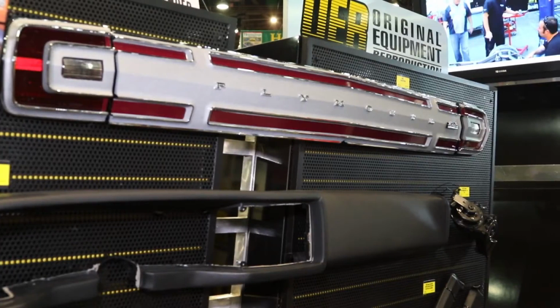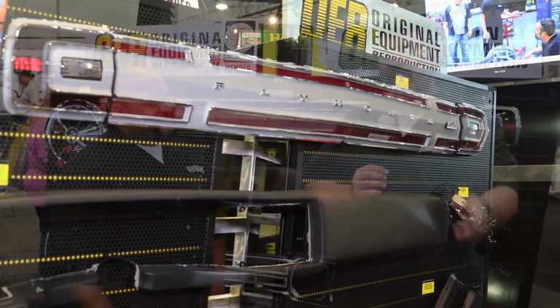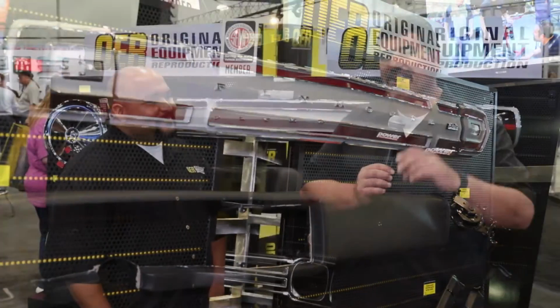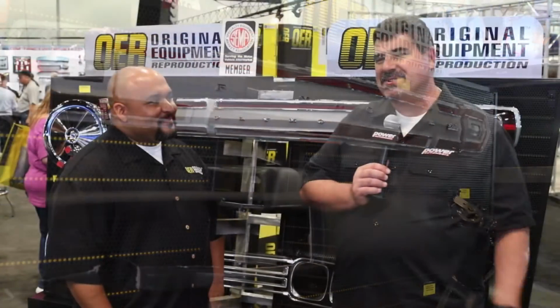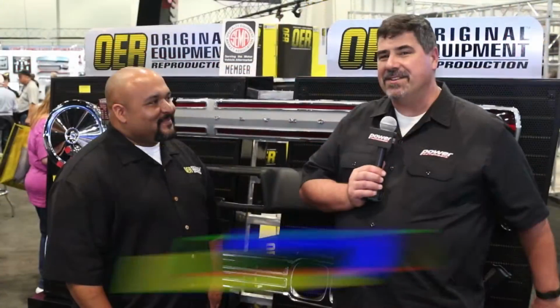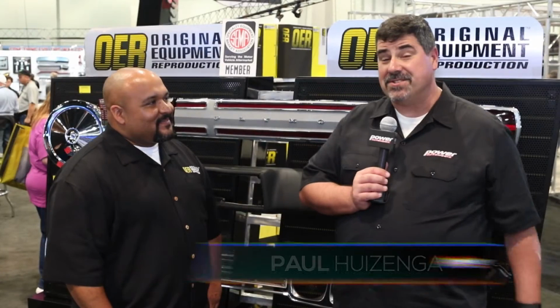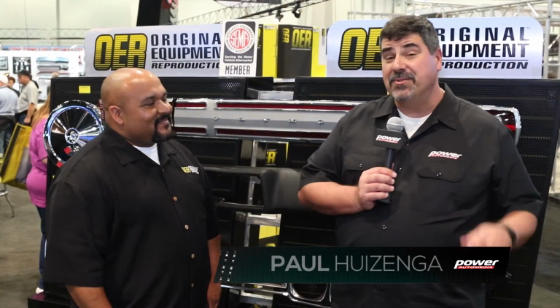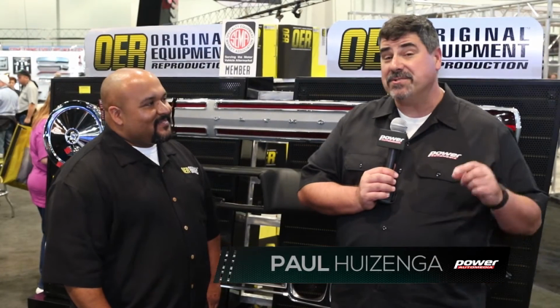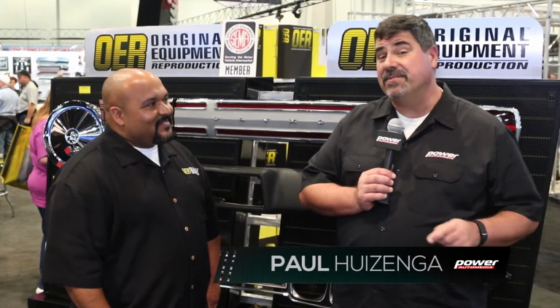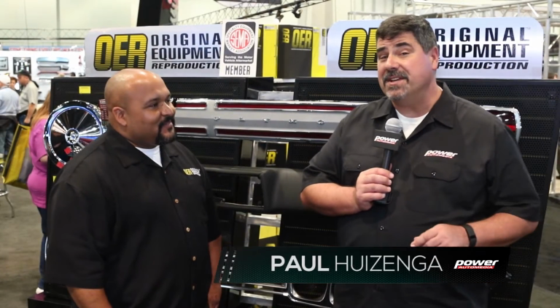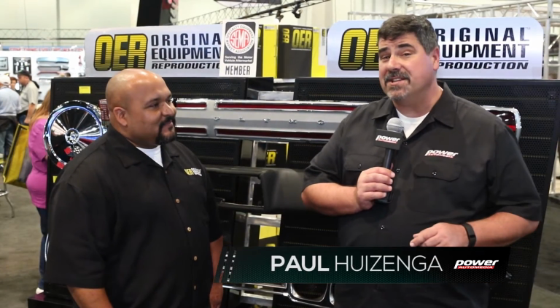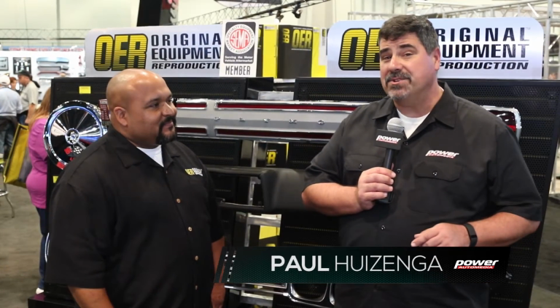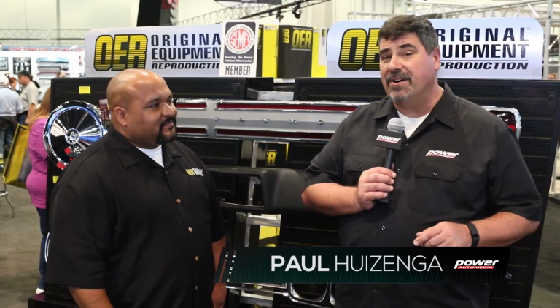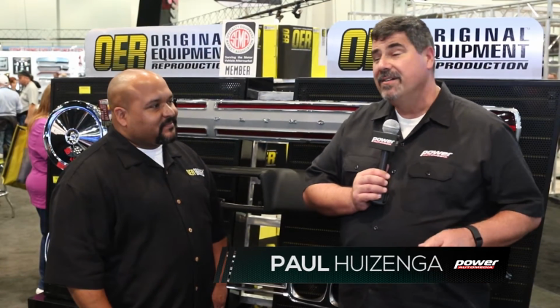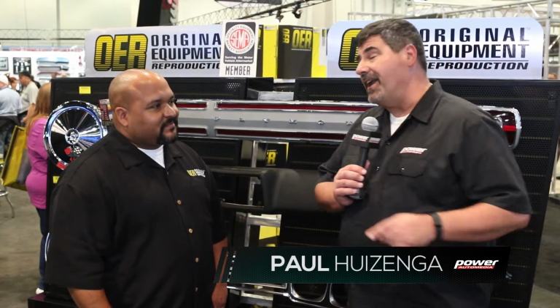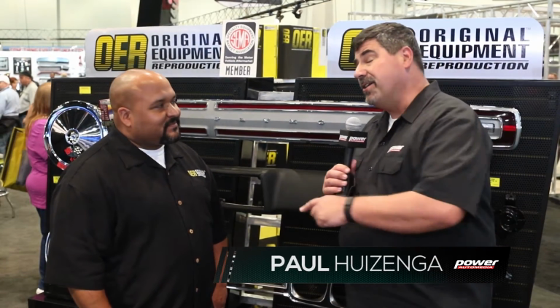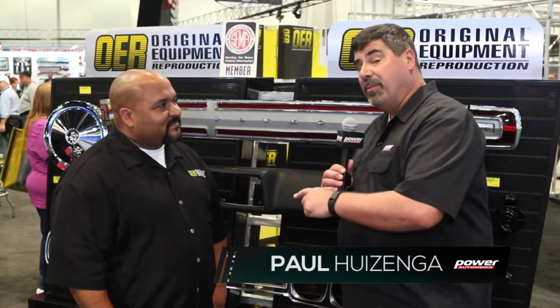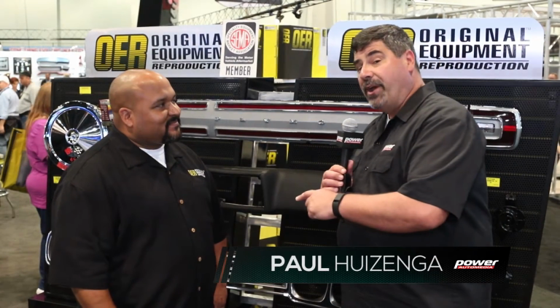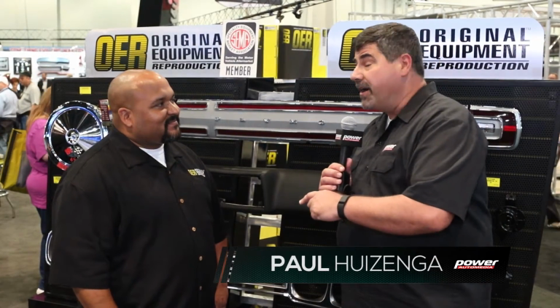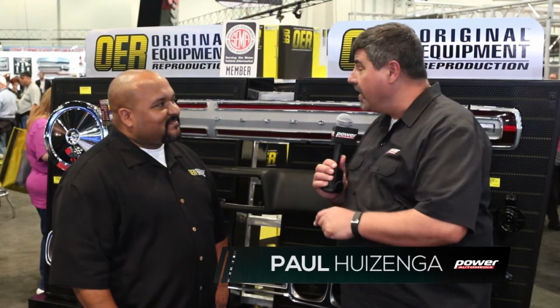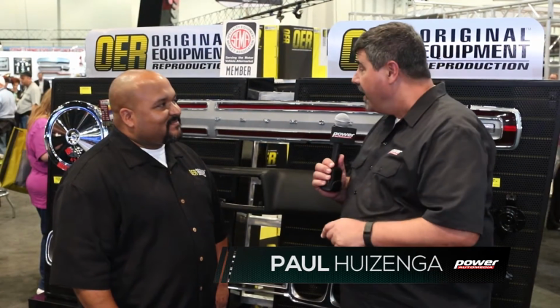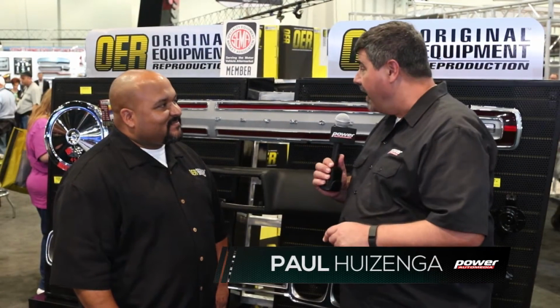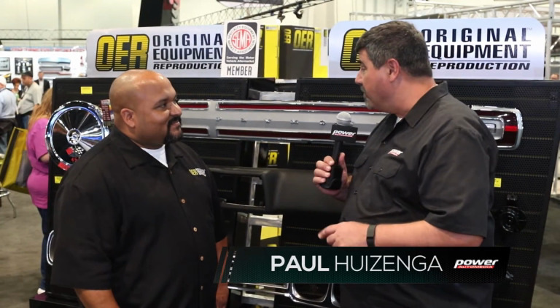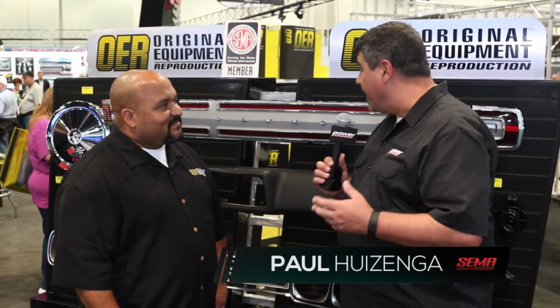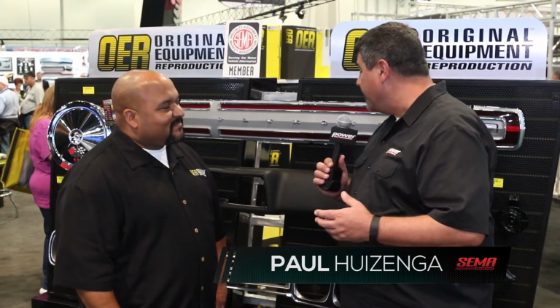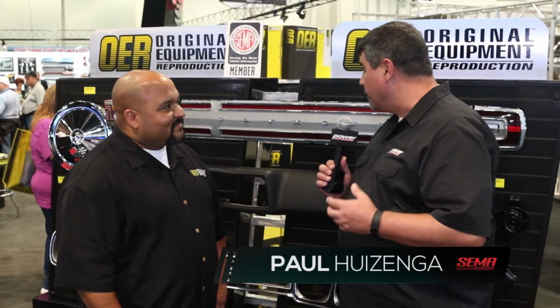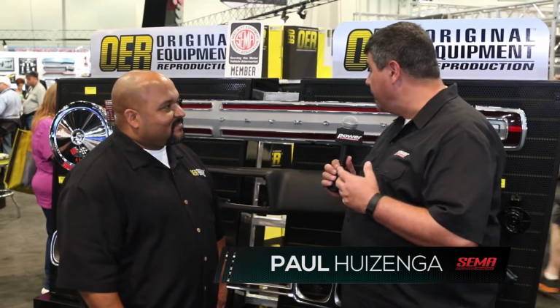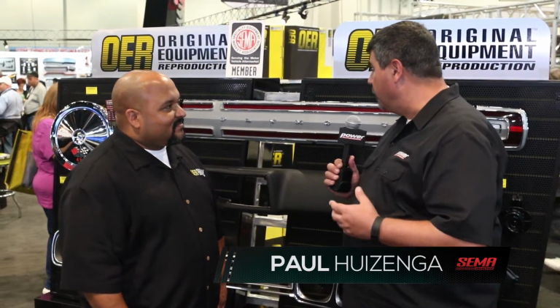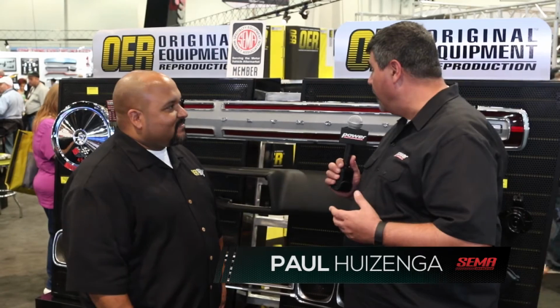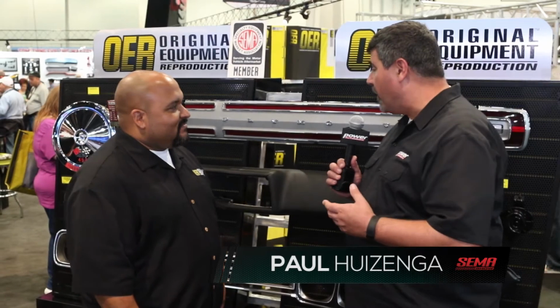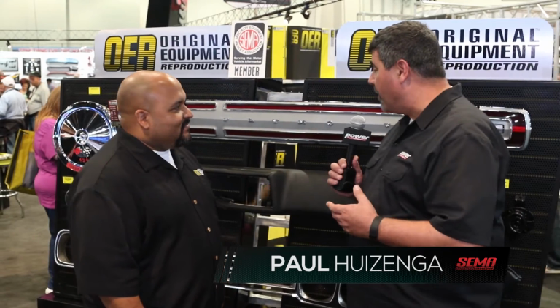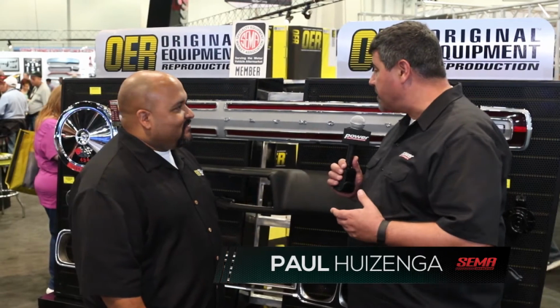I'm Paul Huizinga. This is the 2015 SEMA Show. We've got Edgar from OER here, and we've got some really cool Mopar parts here.